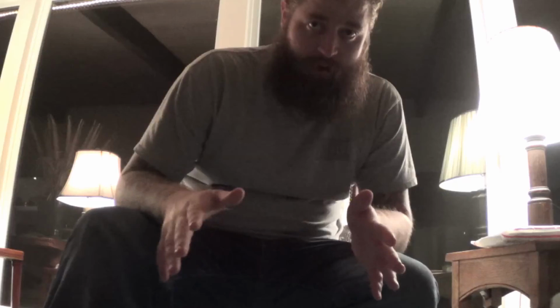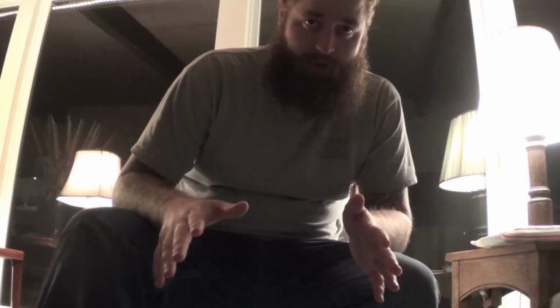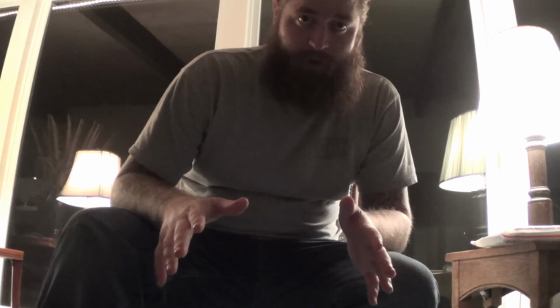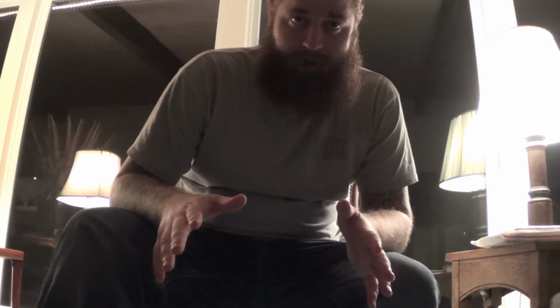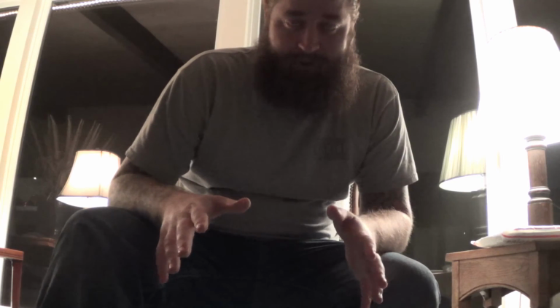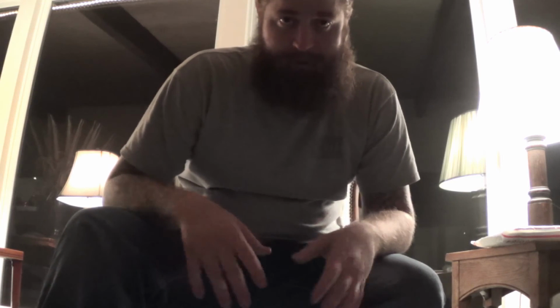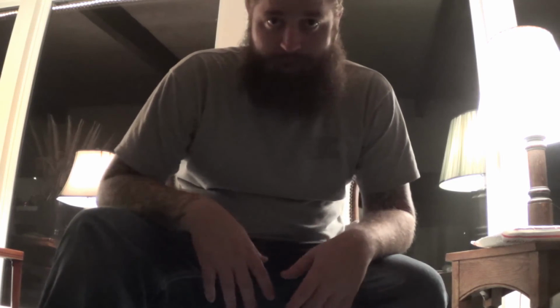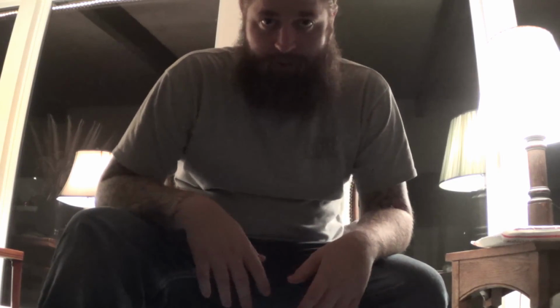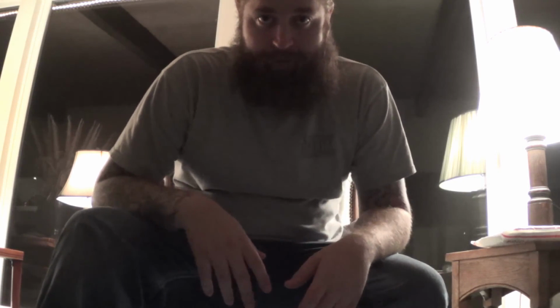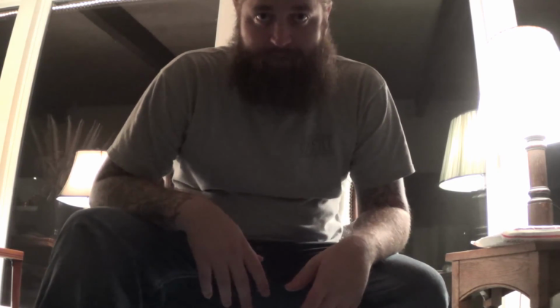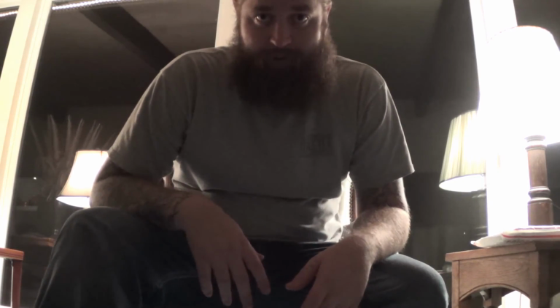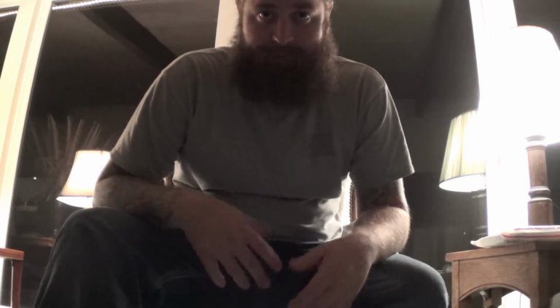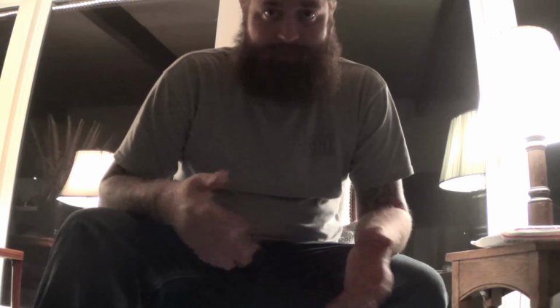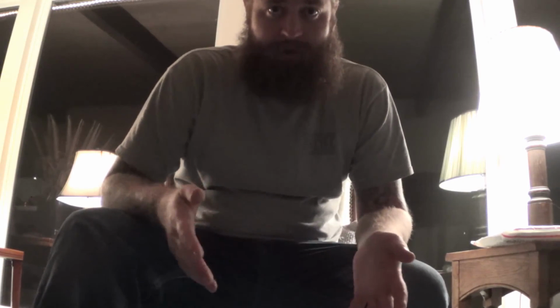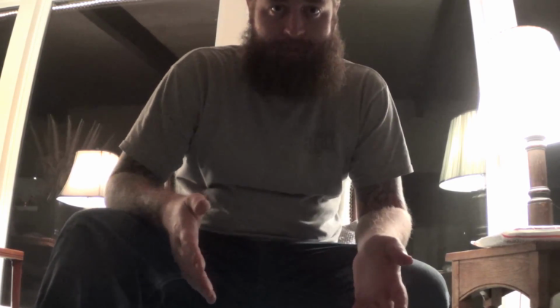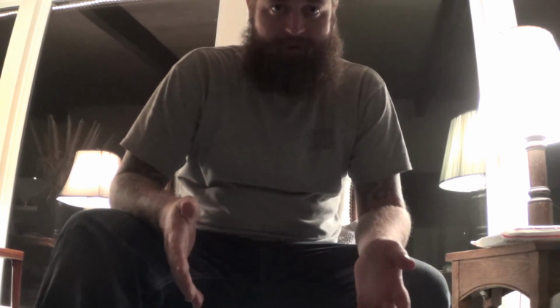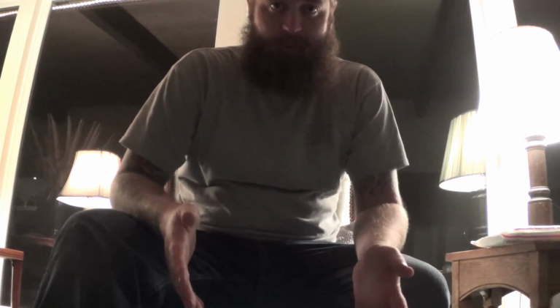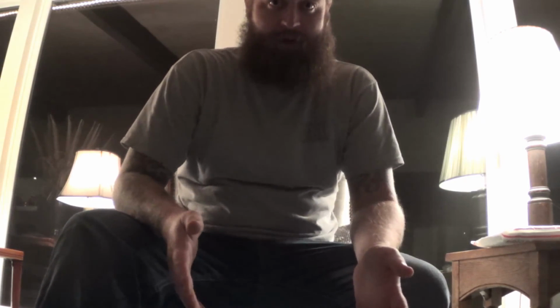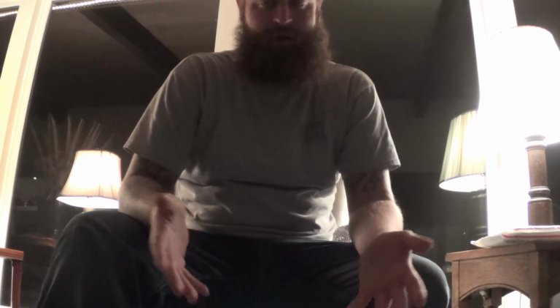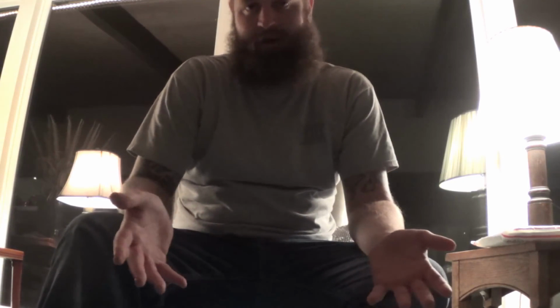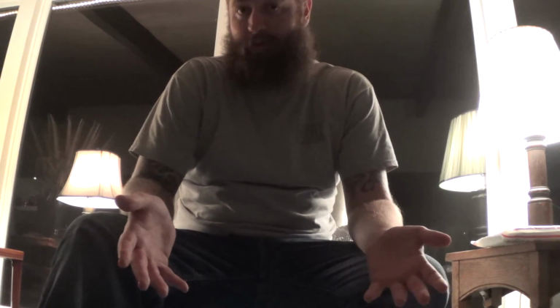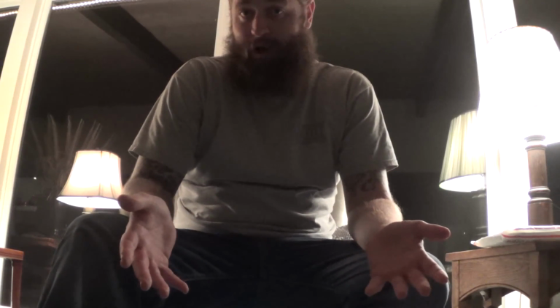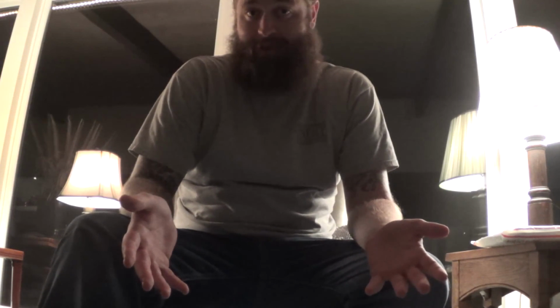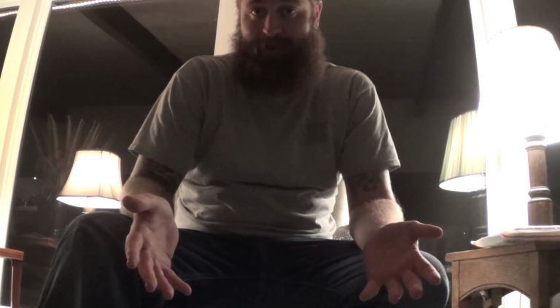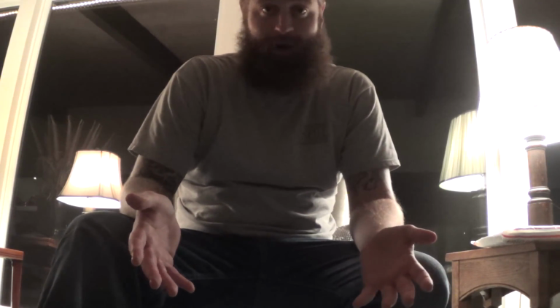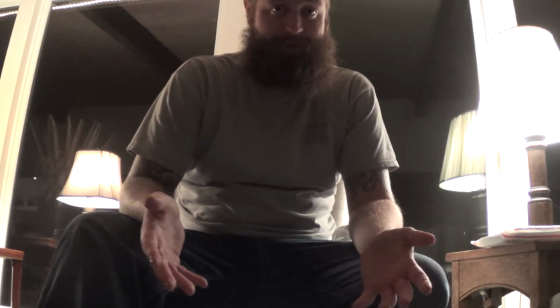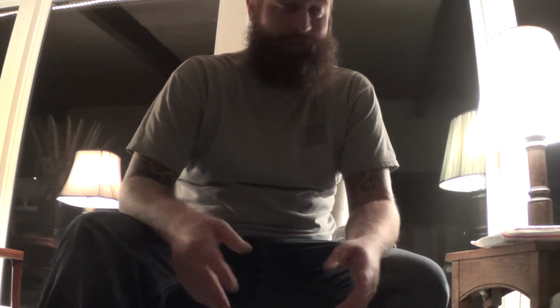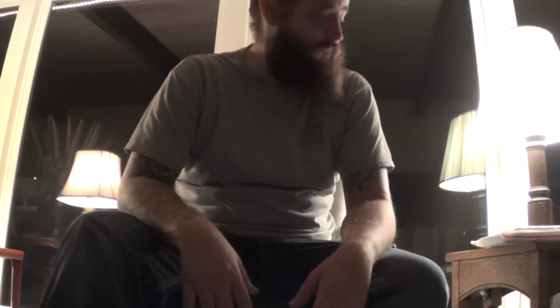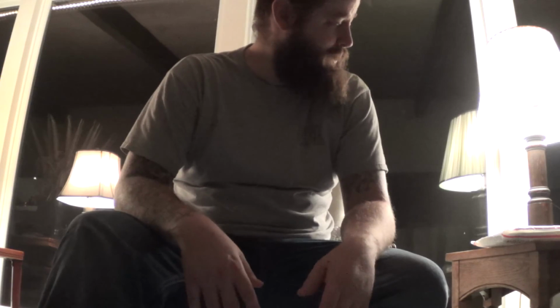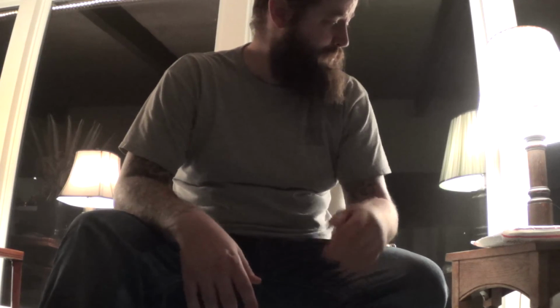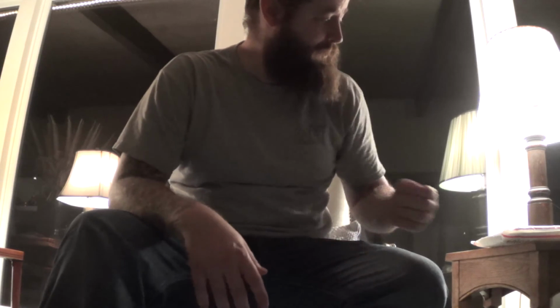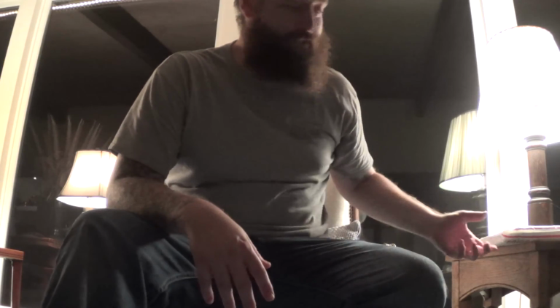All right guys, Chris with Black Rifle Survival. Got back from work, had another package at the house — pretty excited about this.